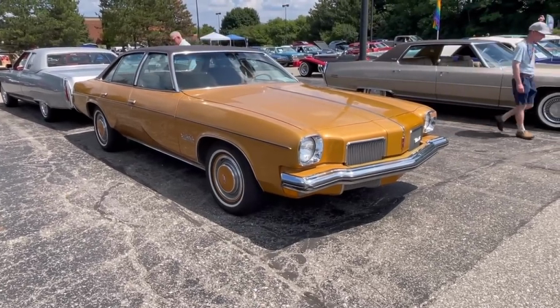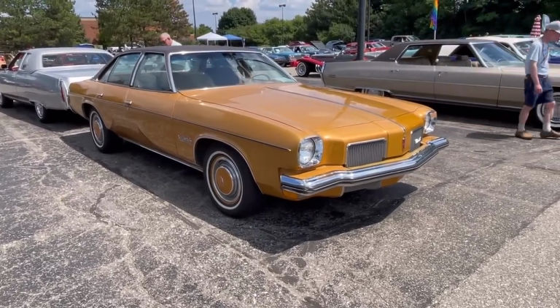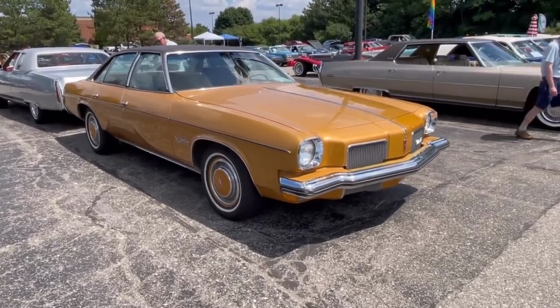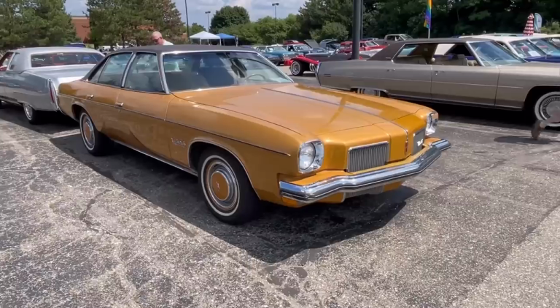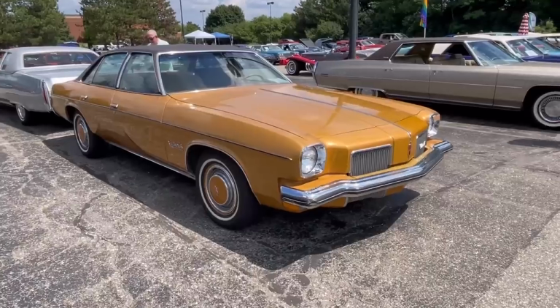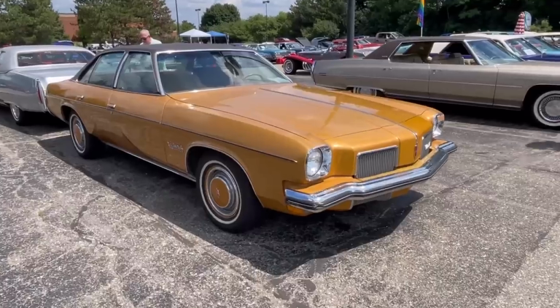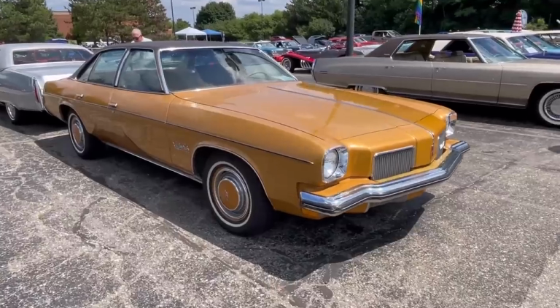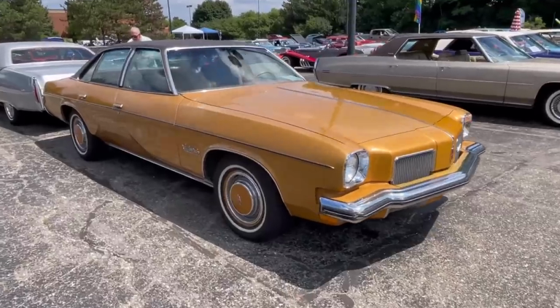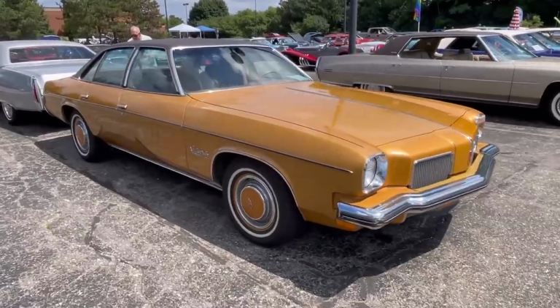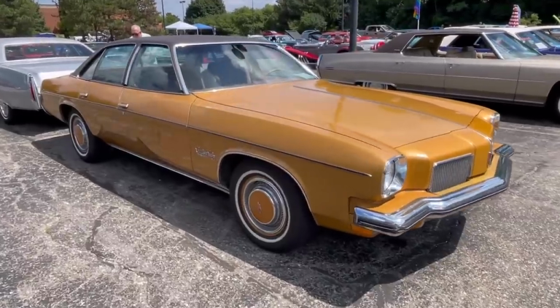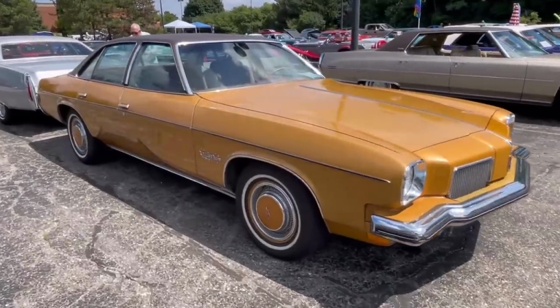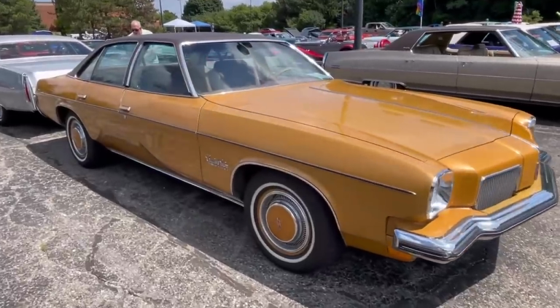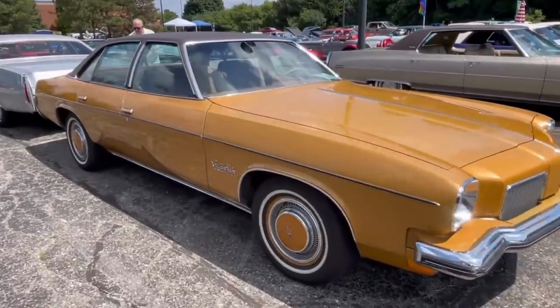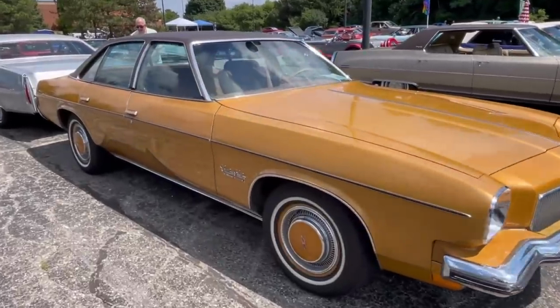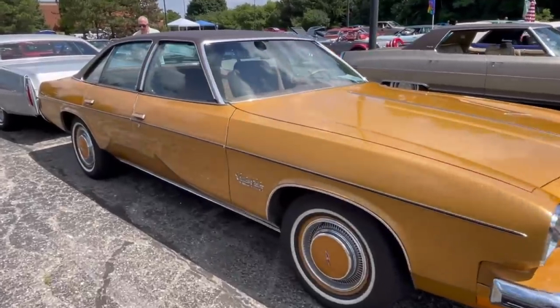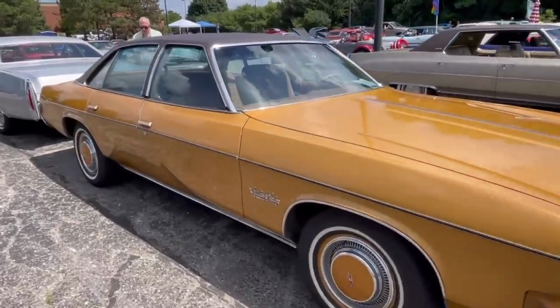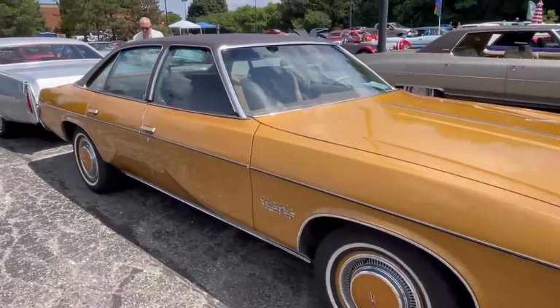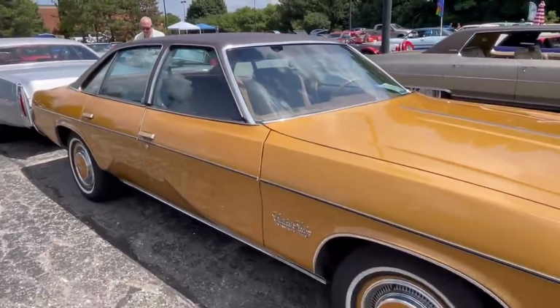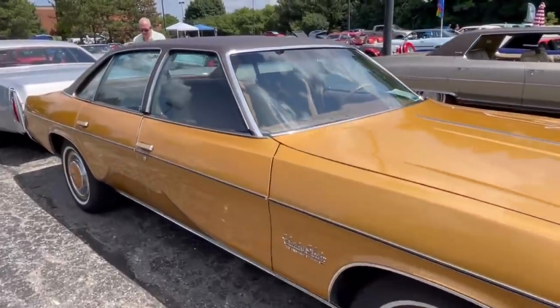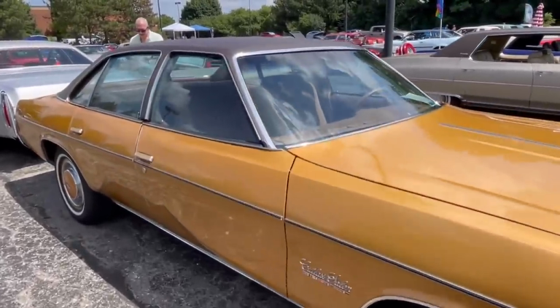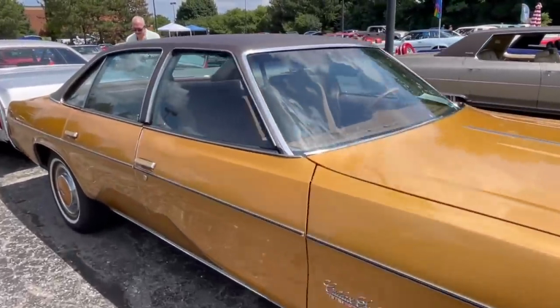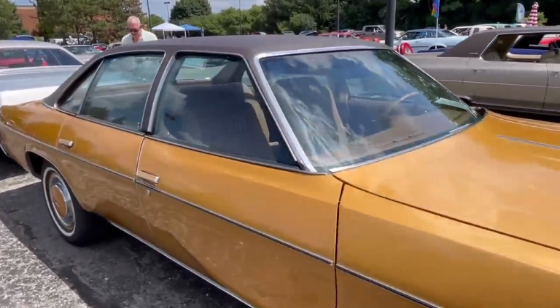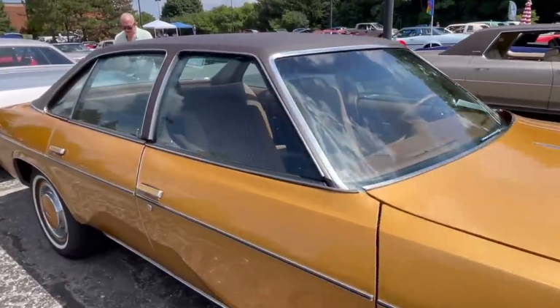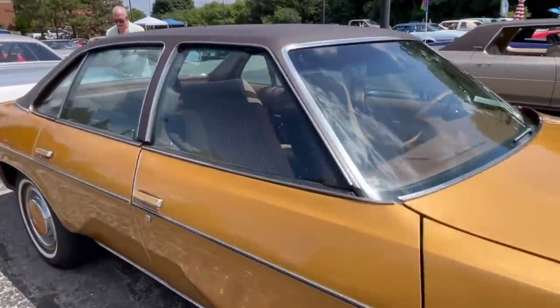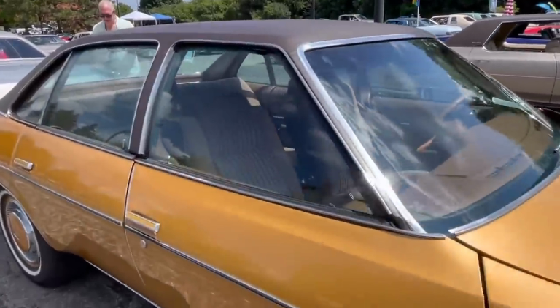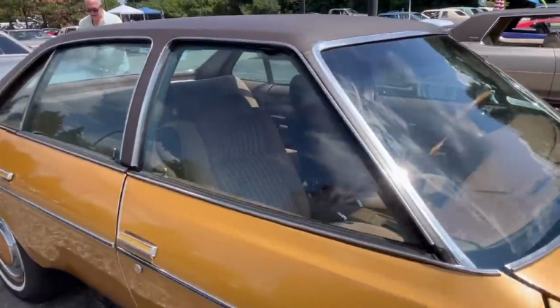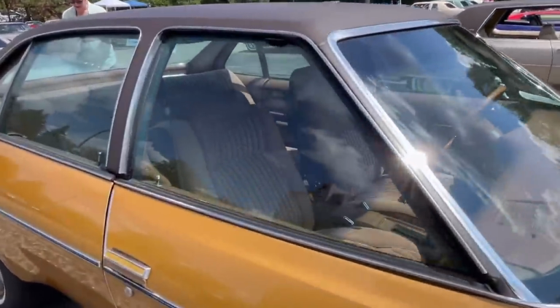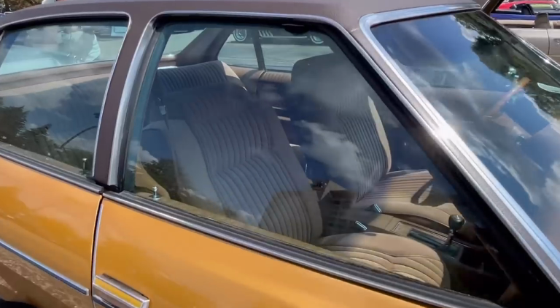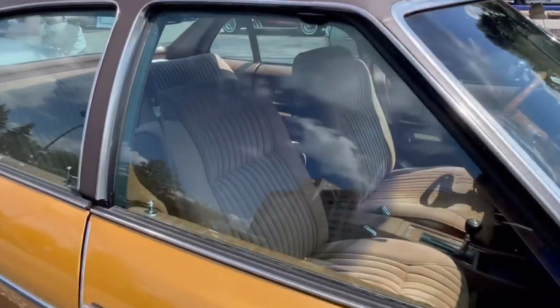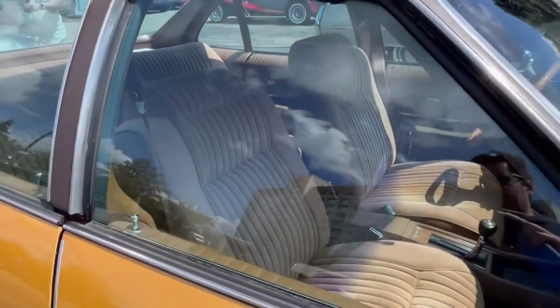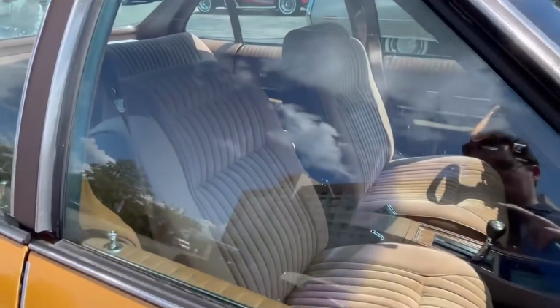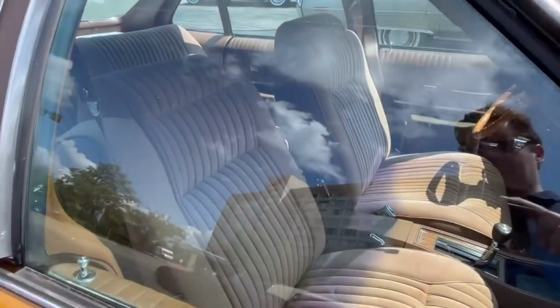Overall, this car really helped the Cutlass brand become the number one best-selling car of the '70s.